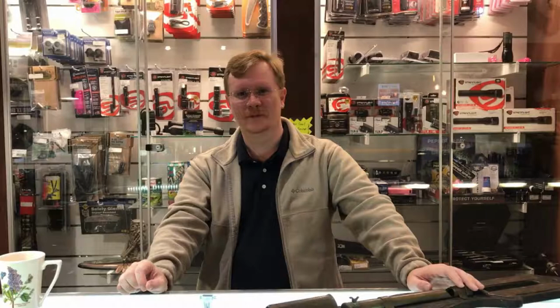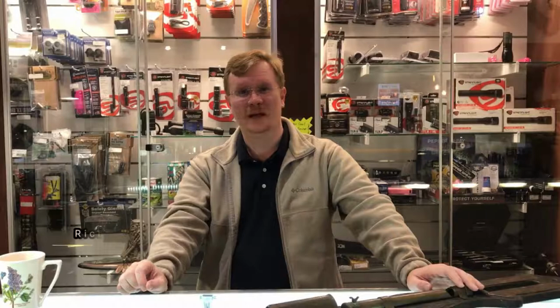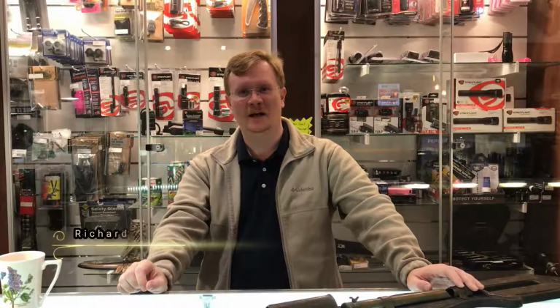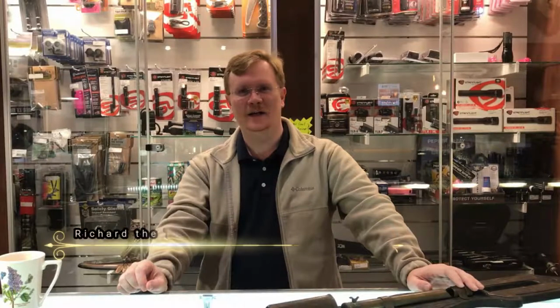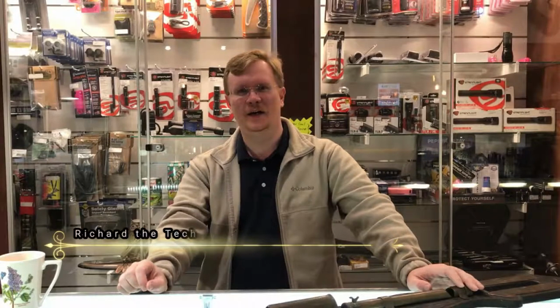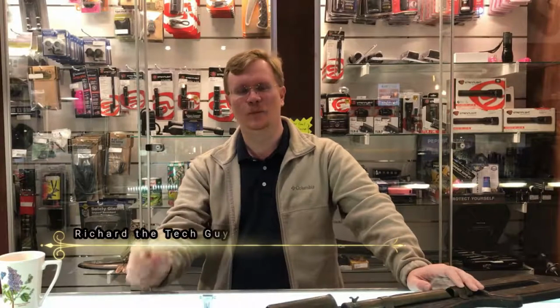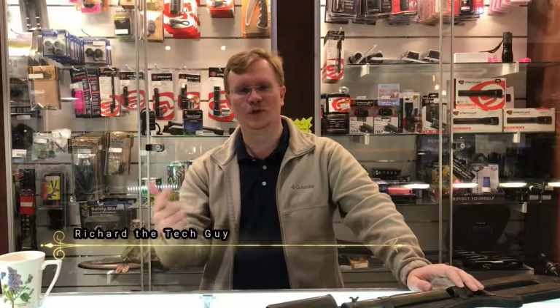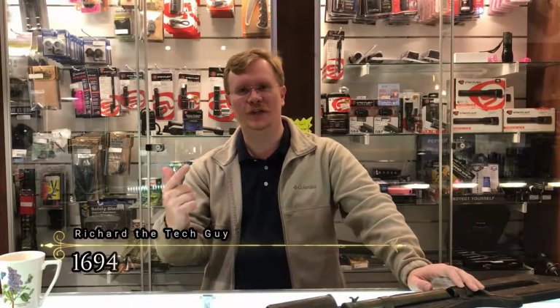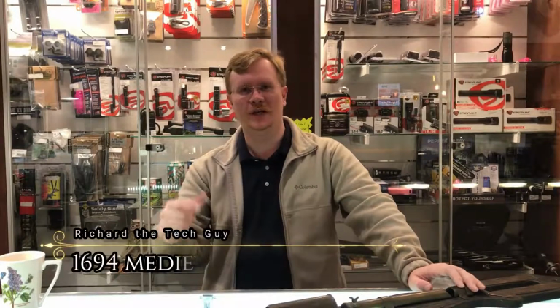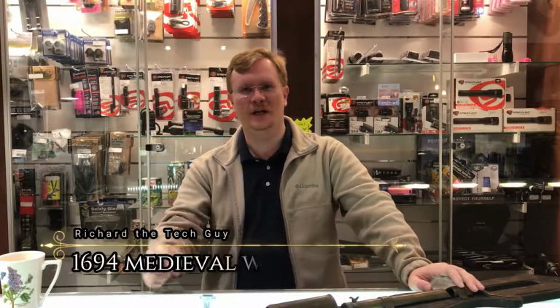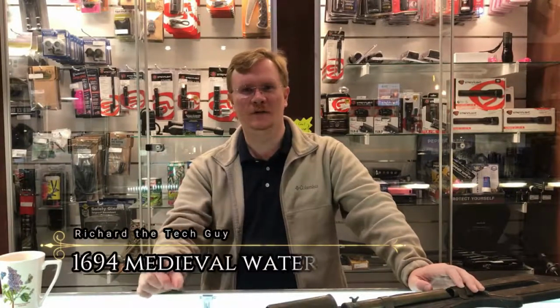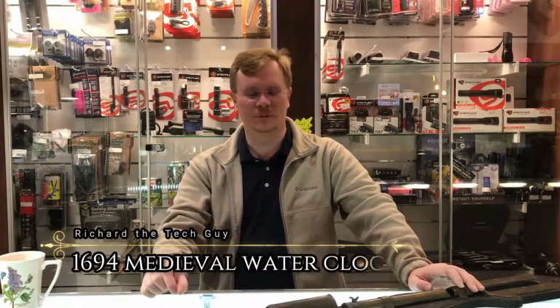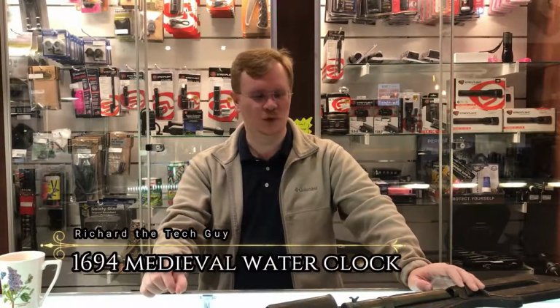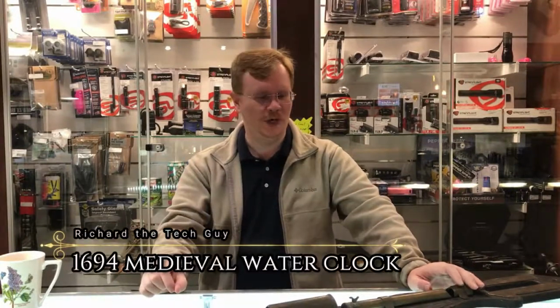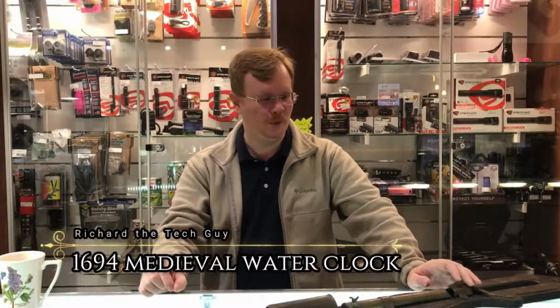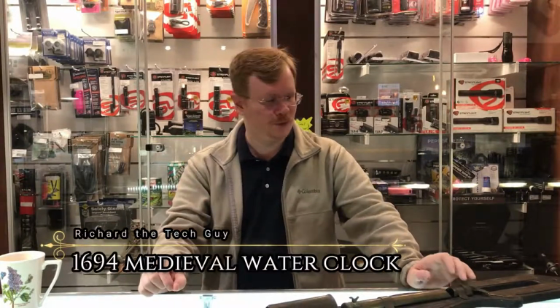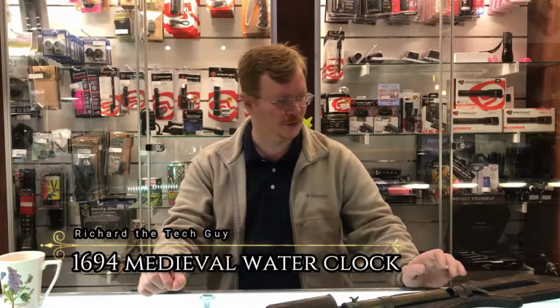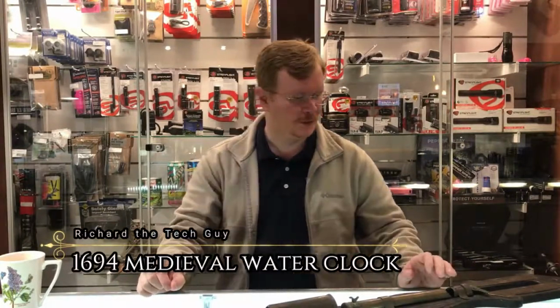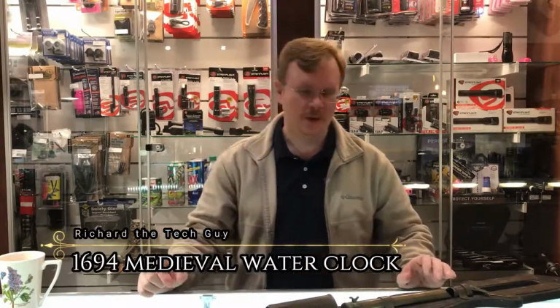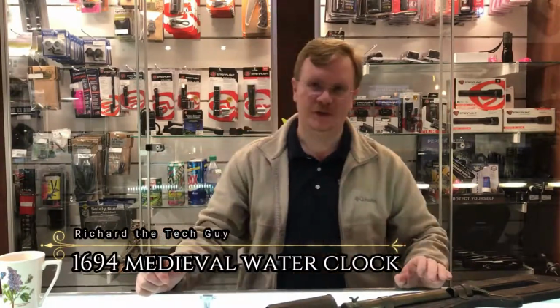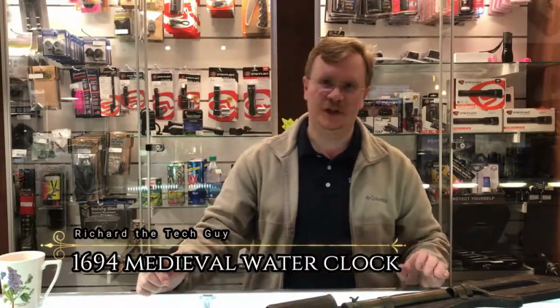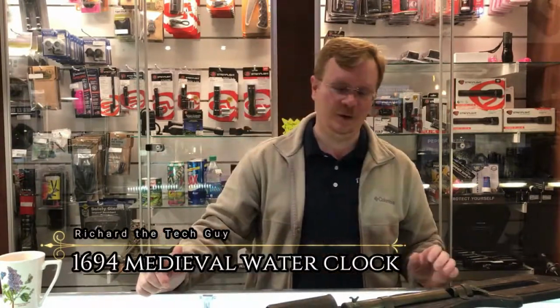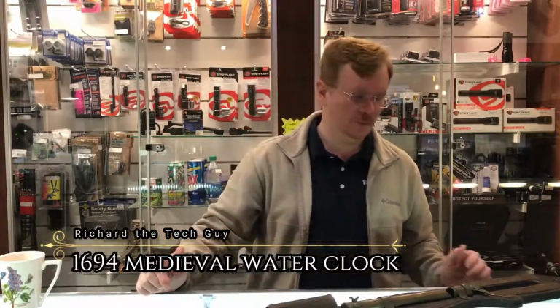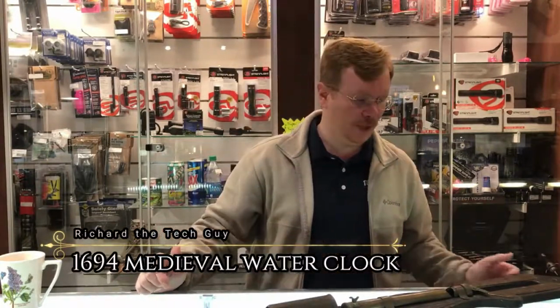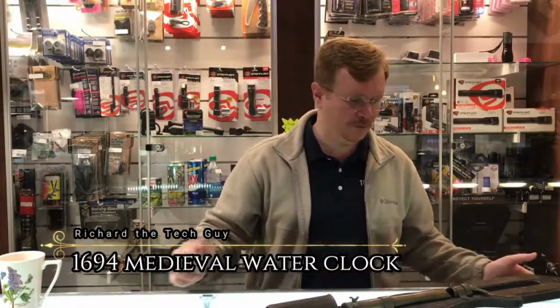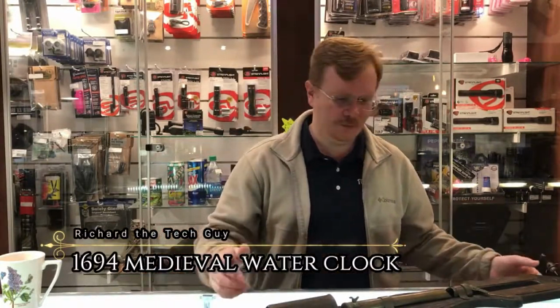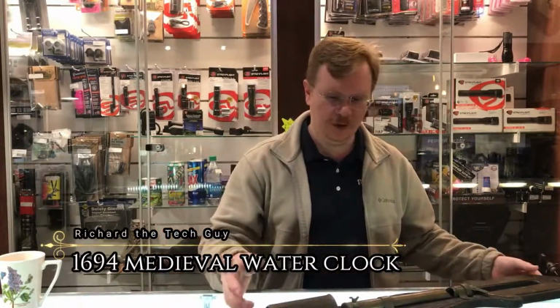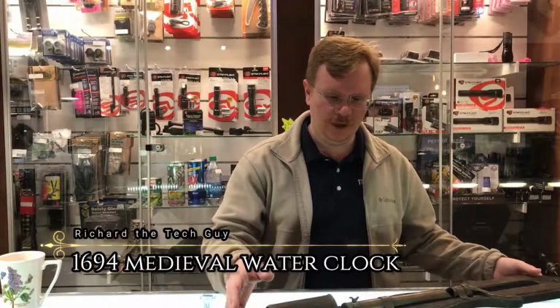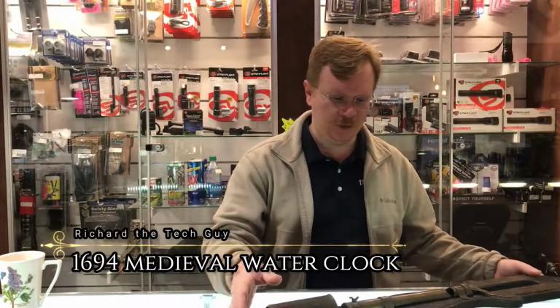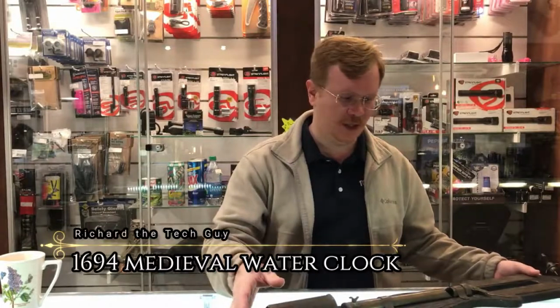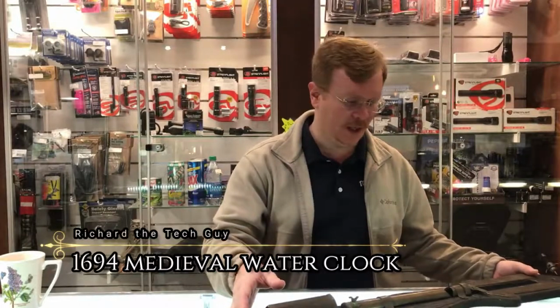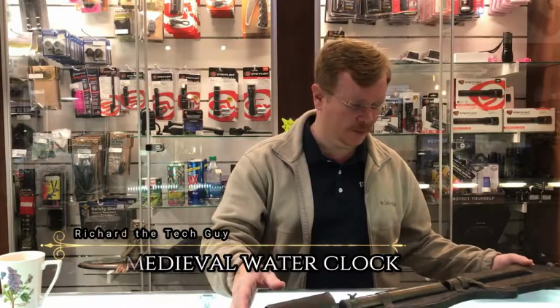Hi, I'm Richard the Tech Guy from the Trading Post. Today we have a very interesting item.